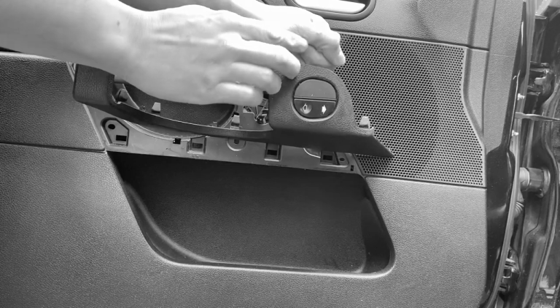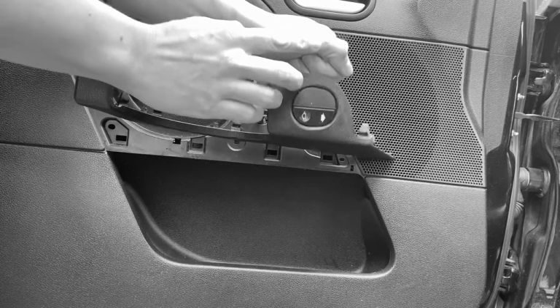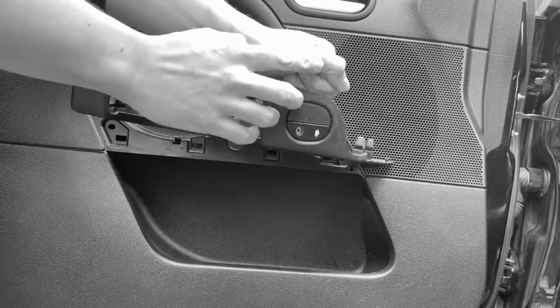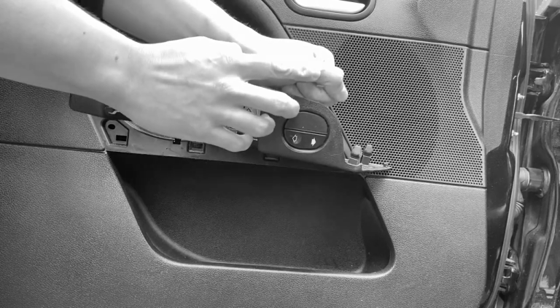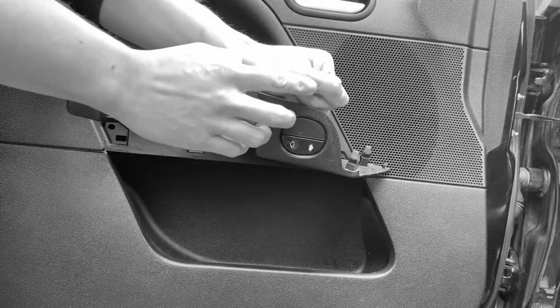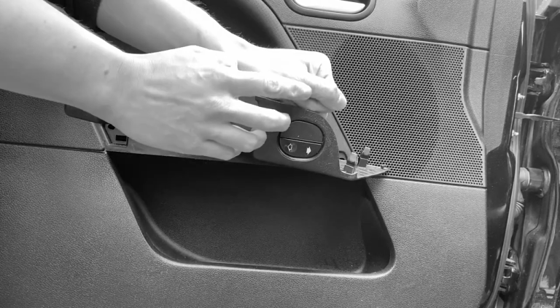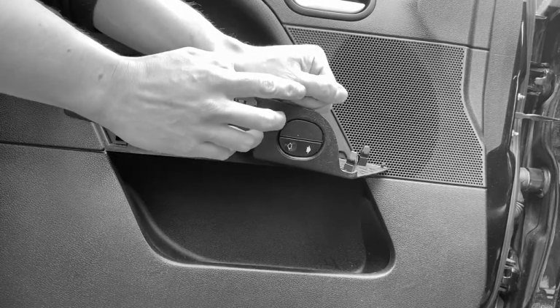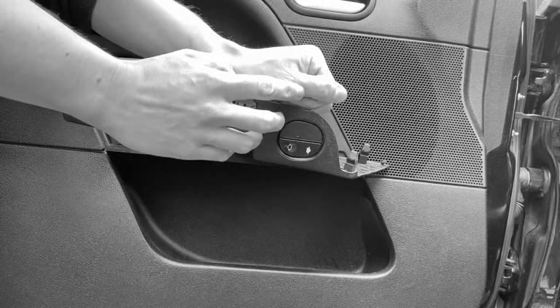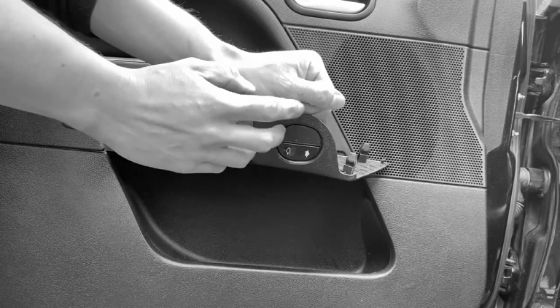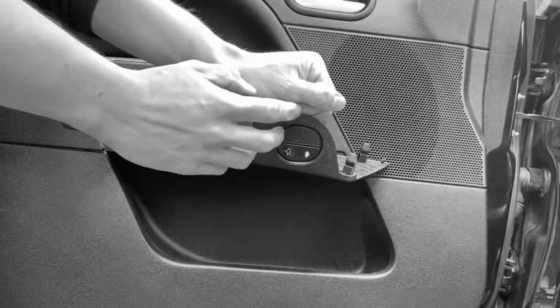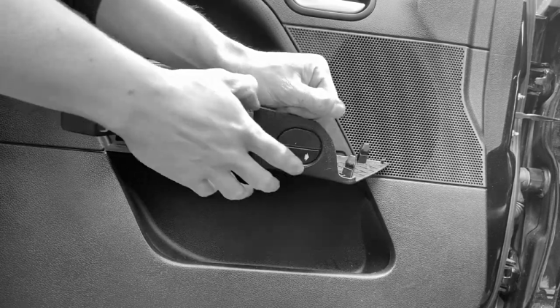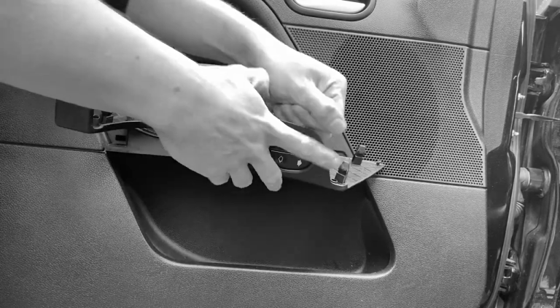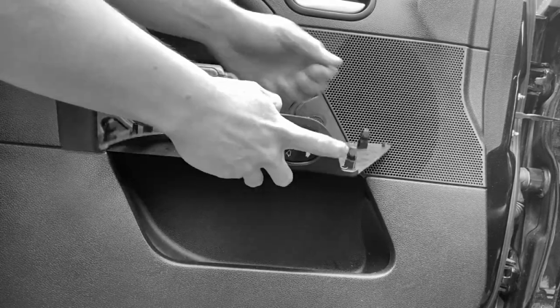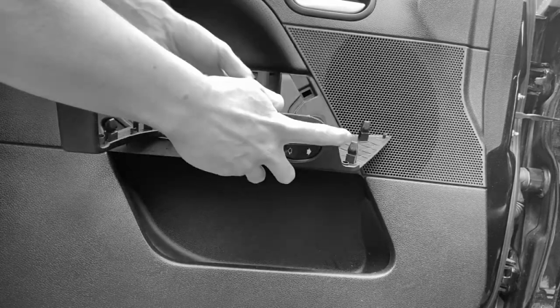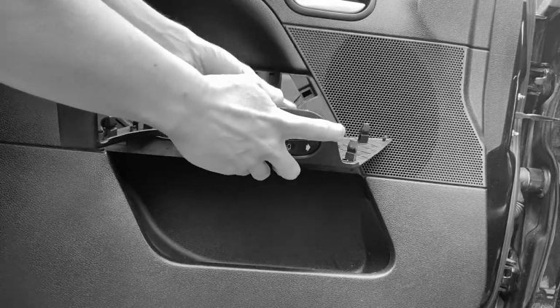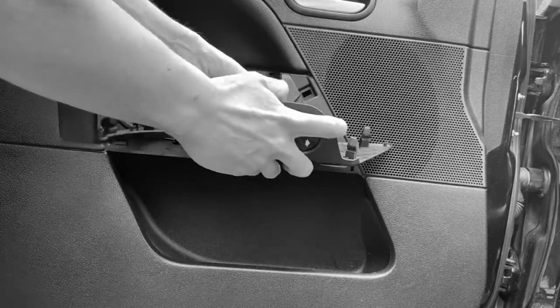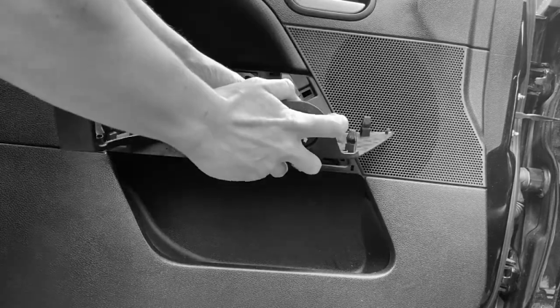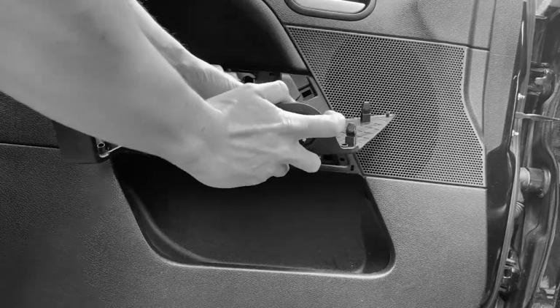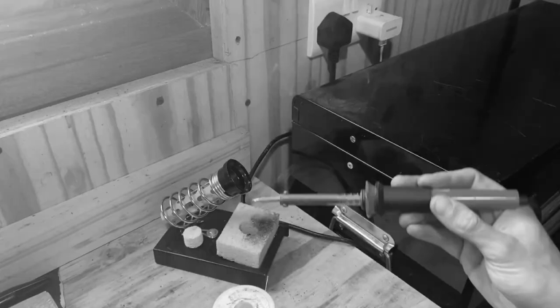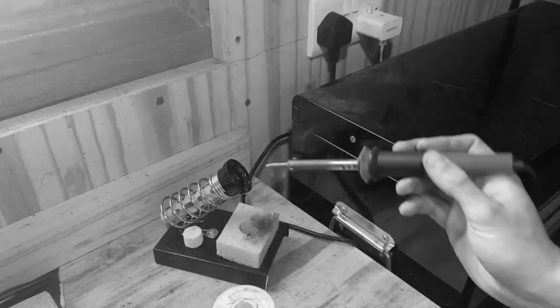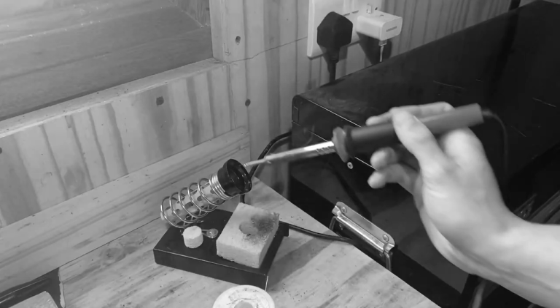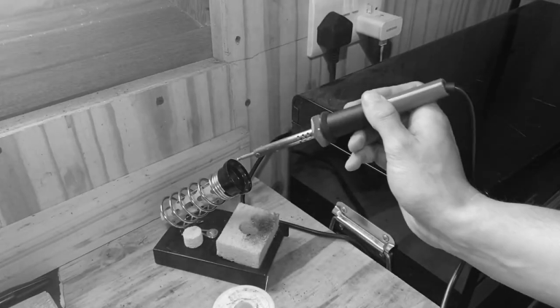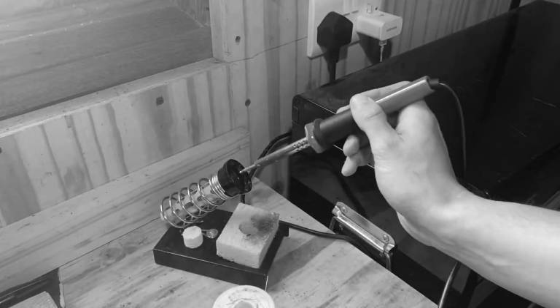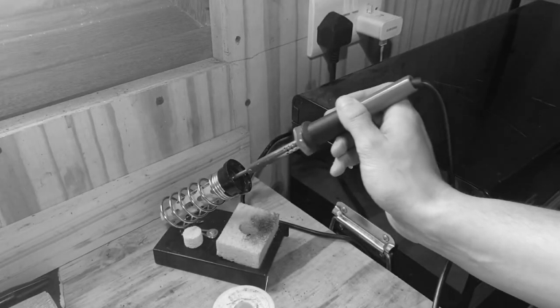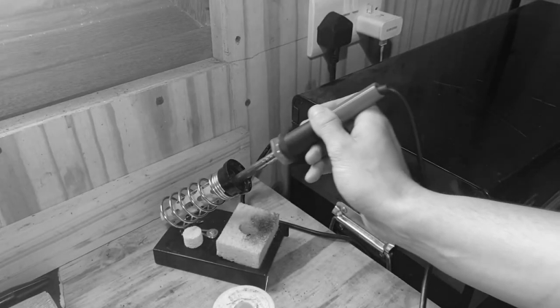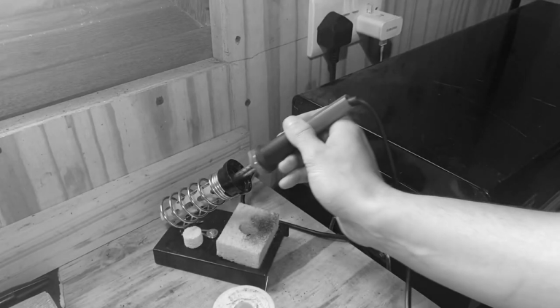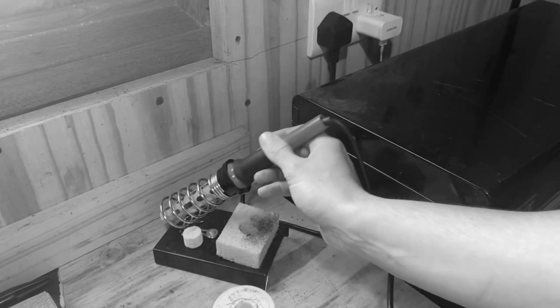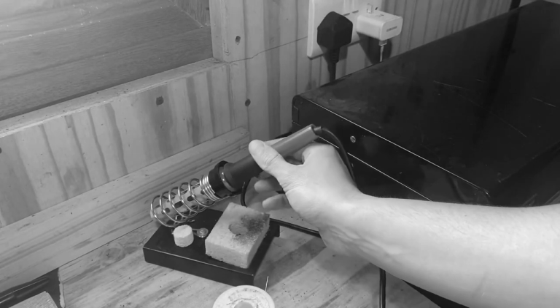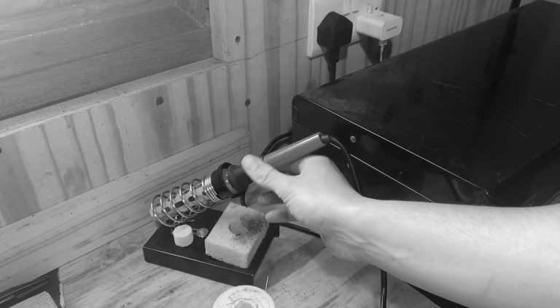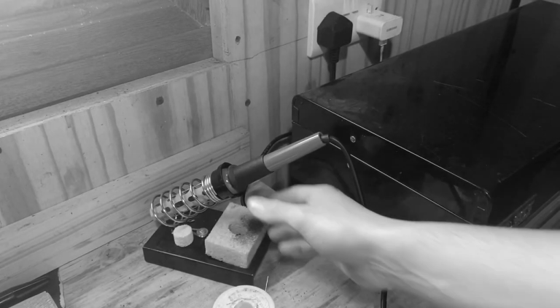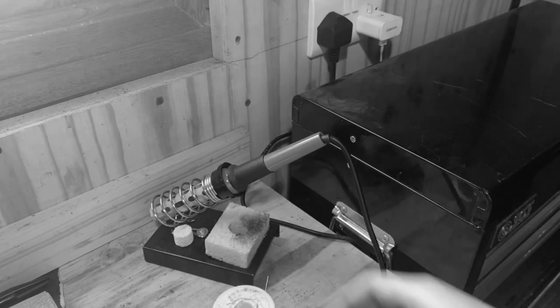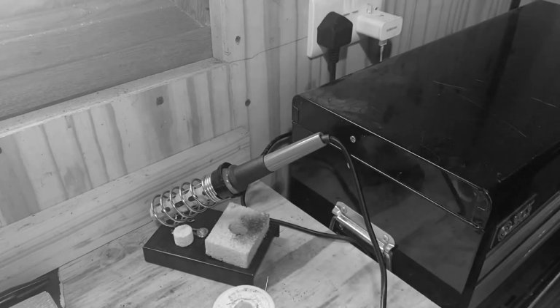Don't forget to cut your thumb open as well - that always really helps.